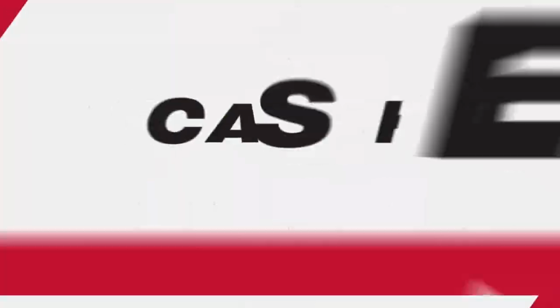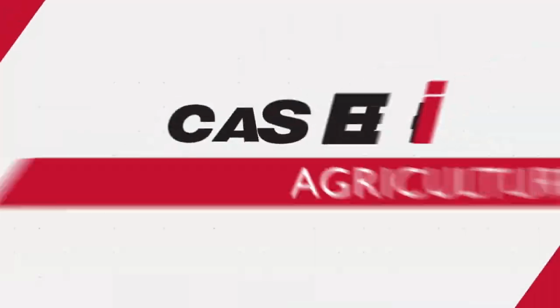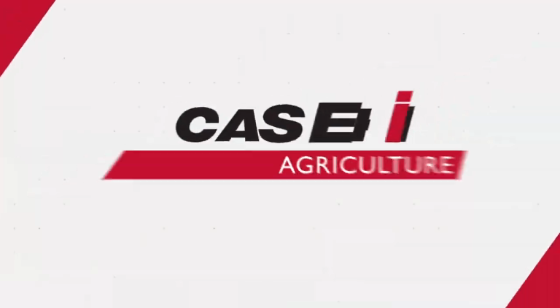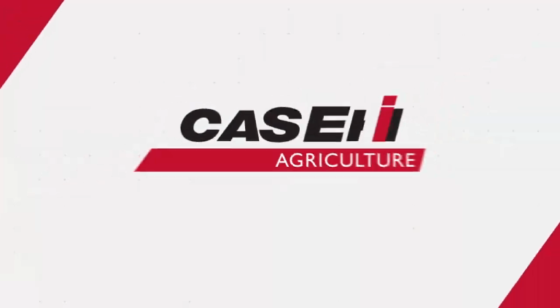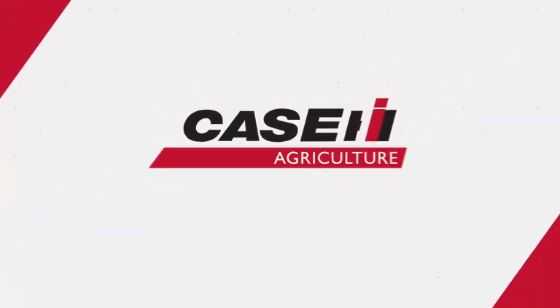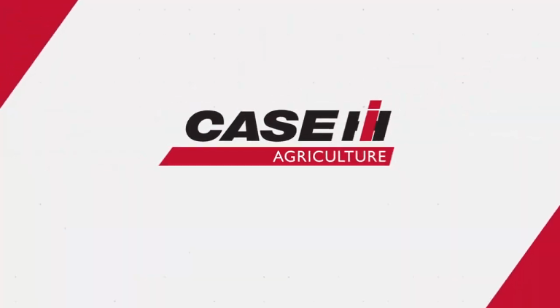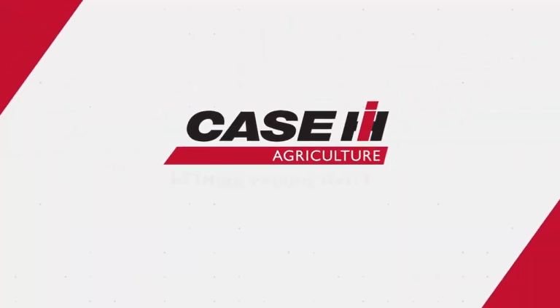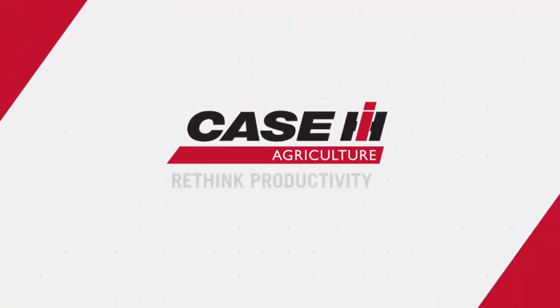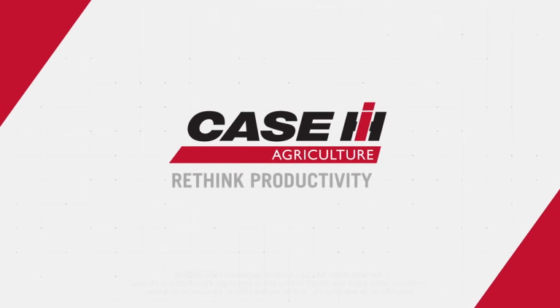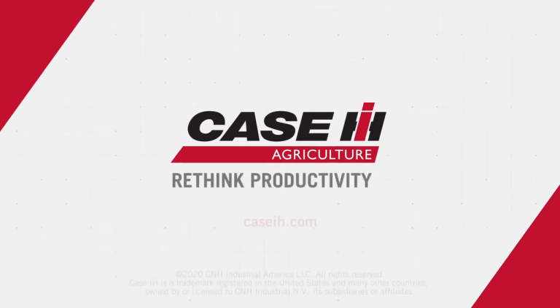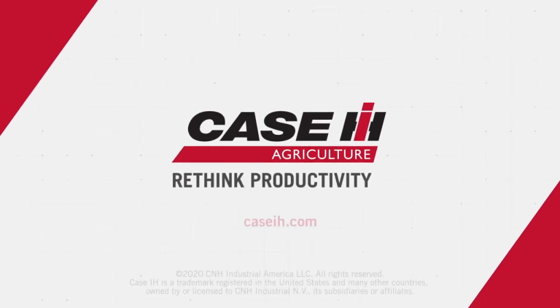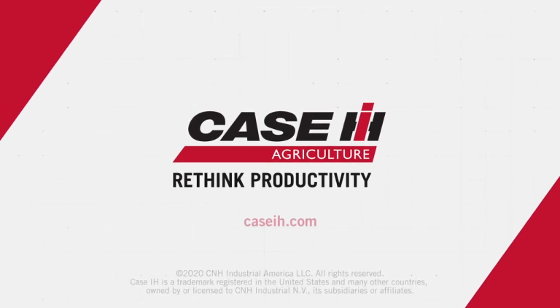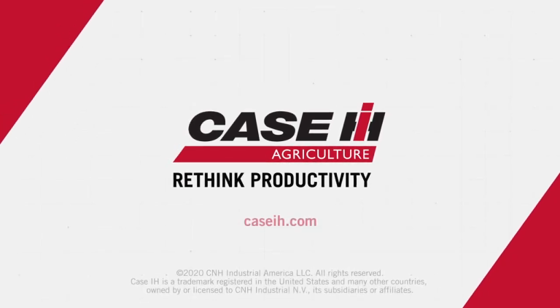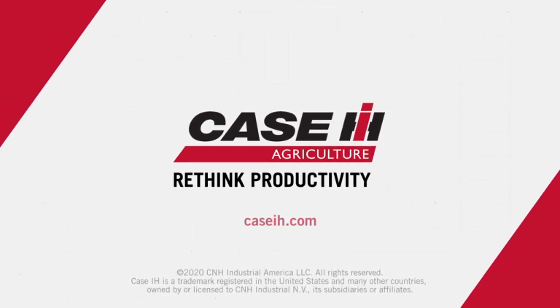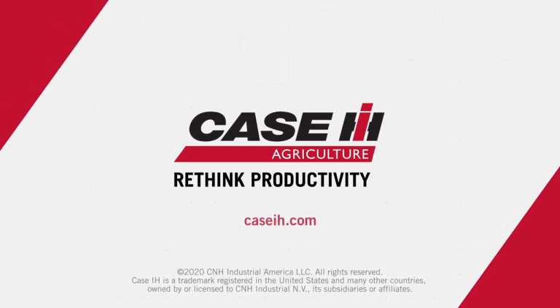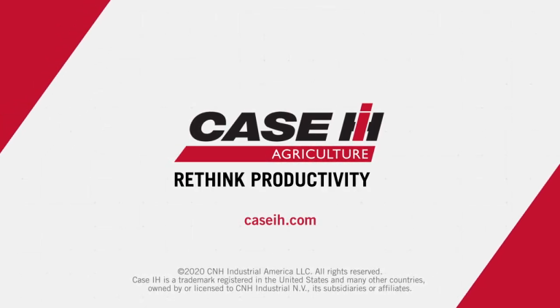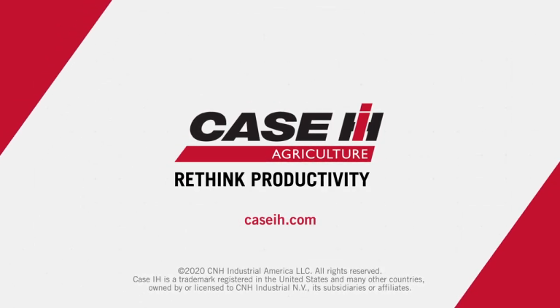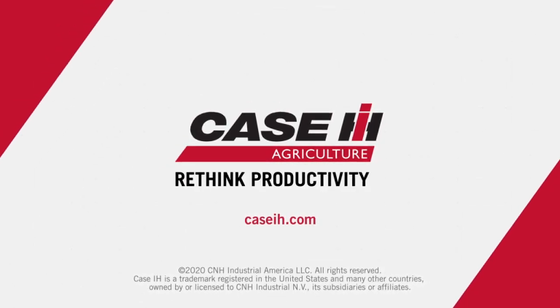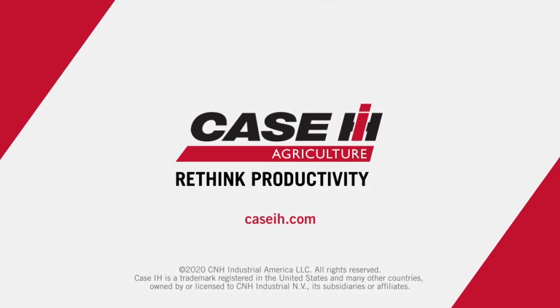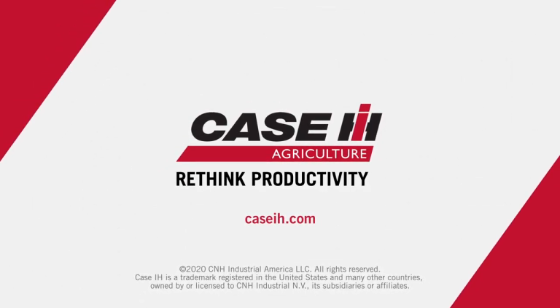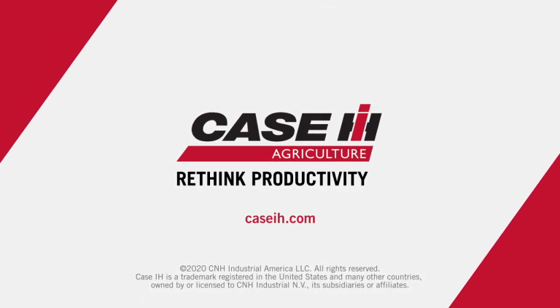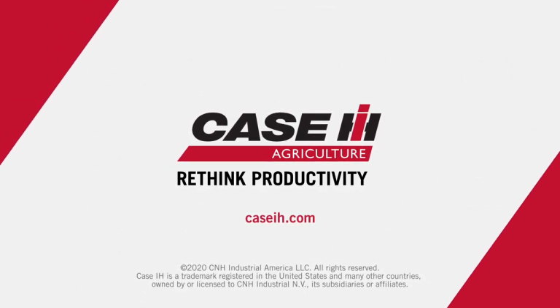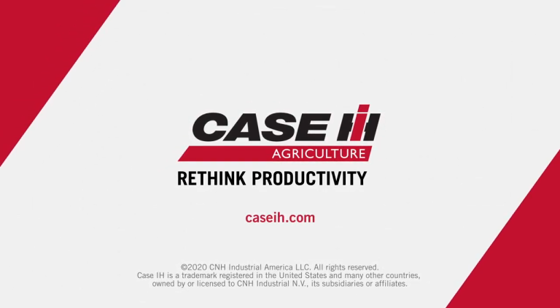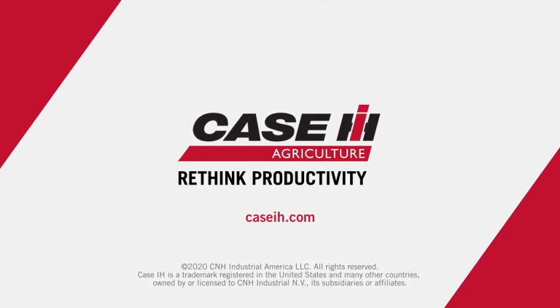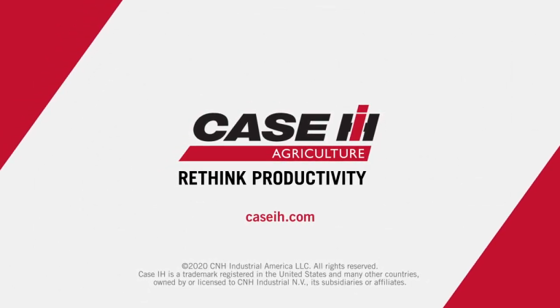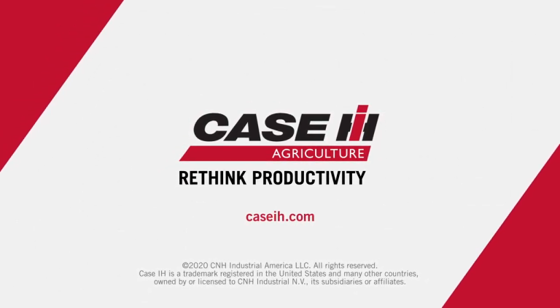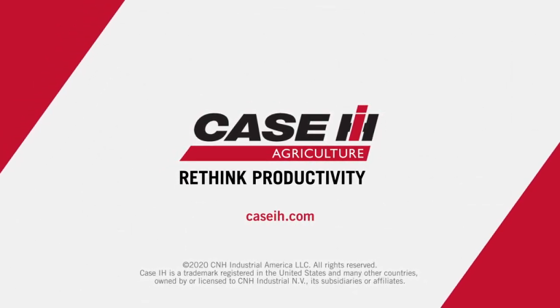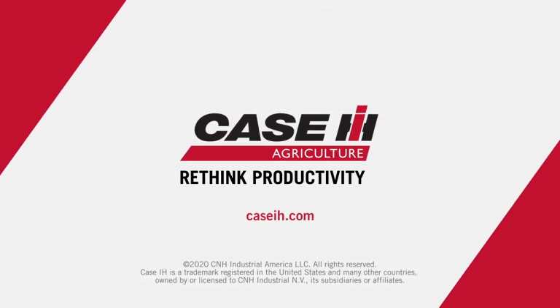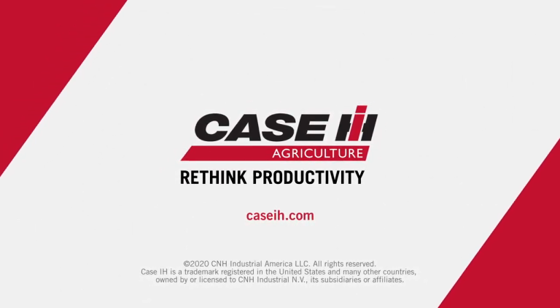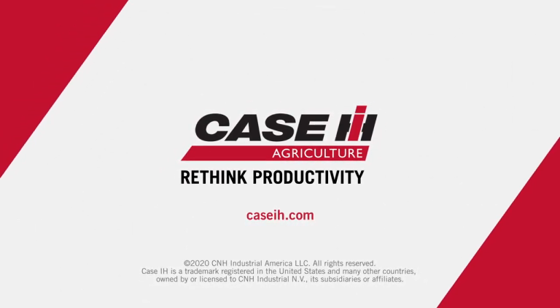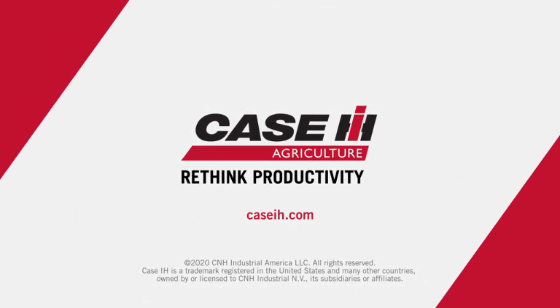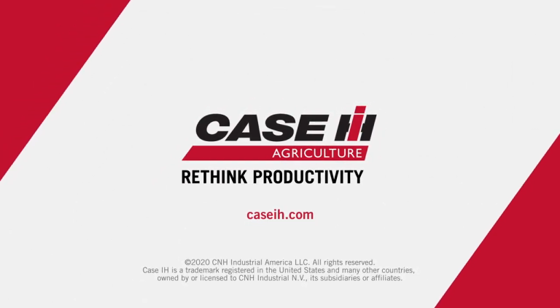For more information, contact your local K-Sites dealer or visit us at K-Sites dot com.